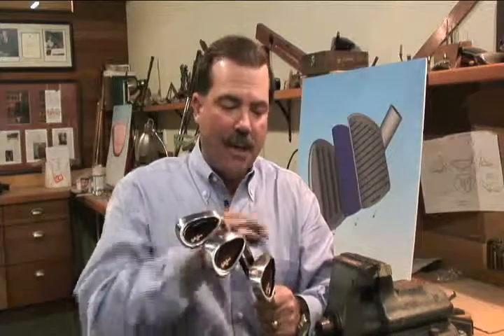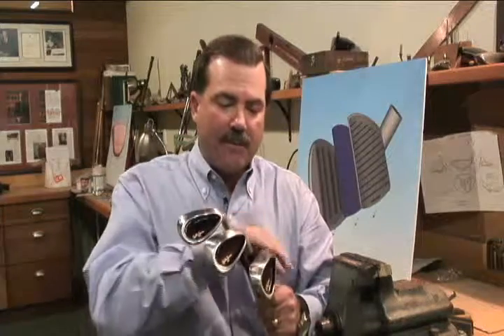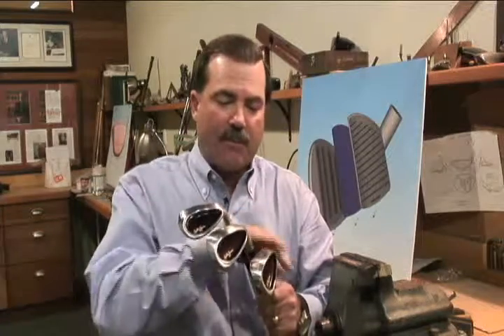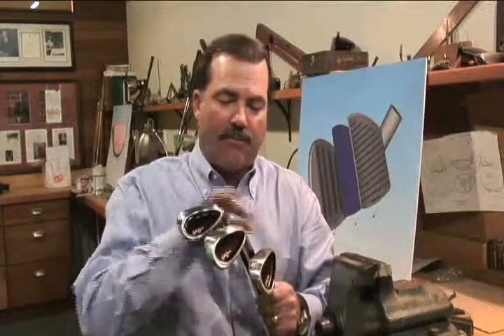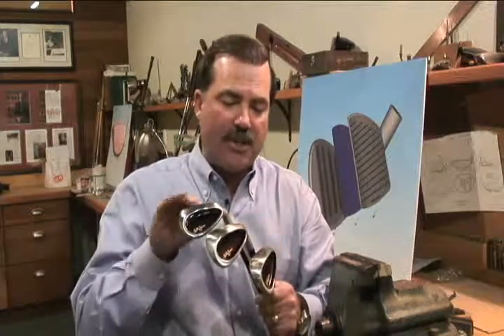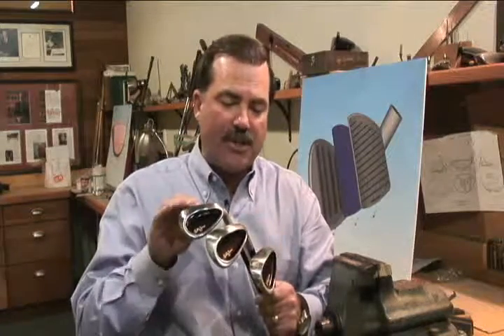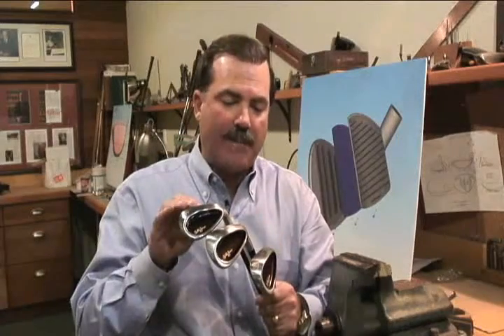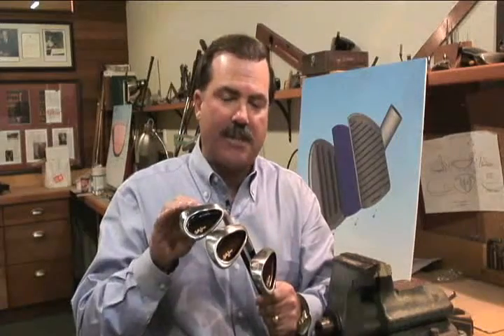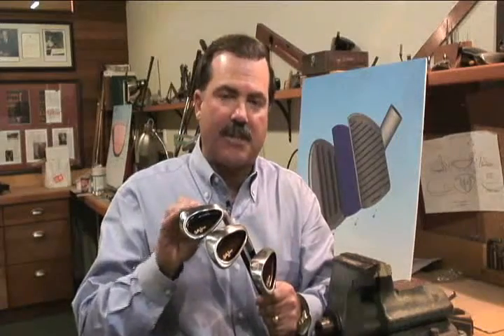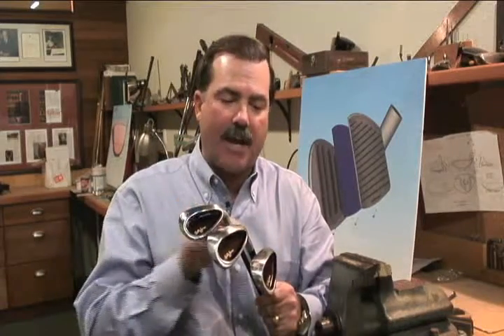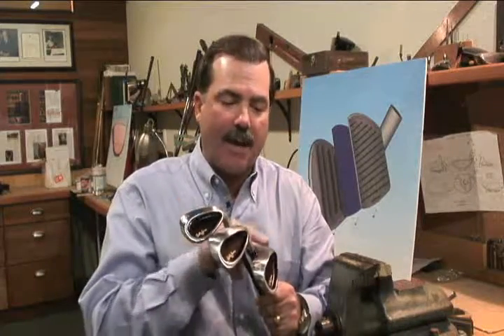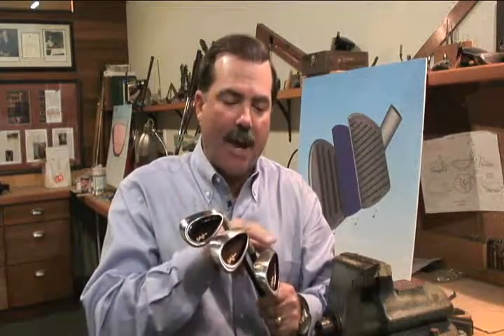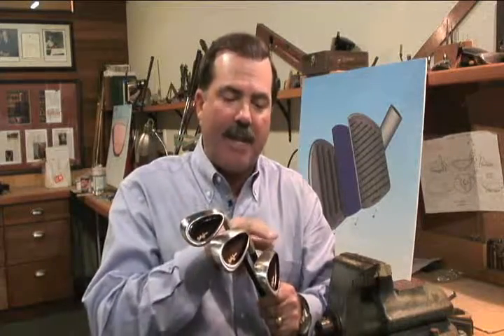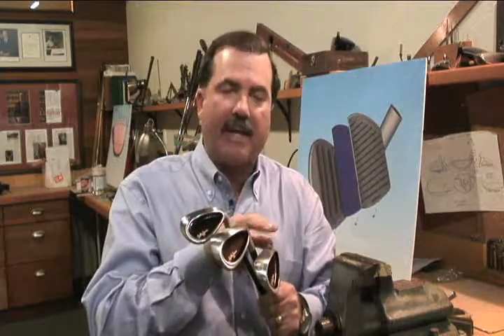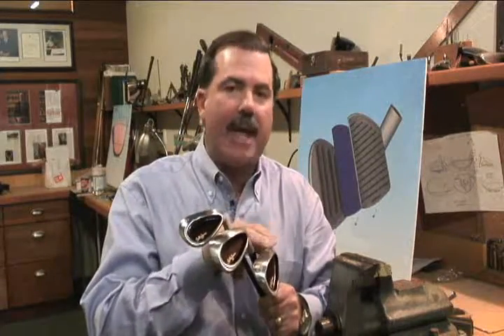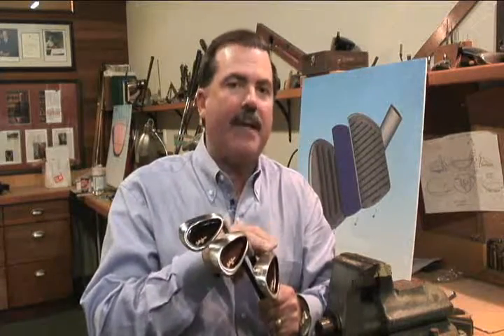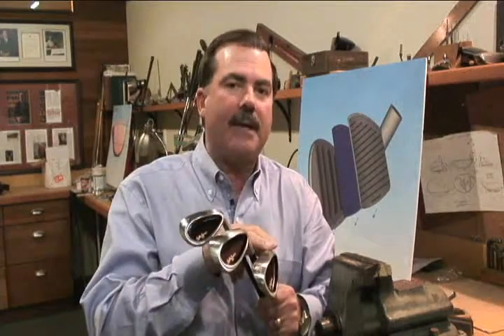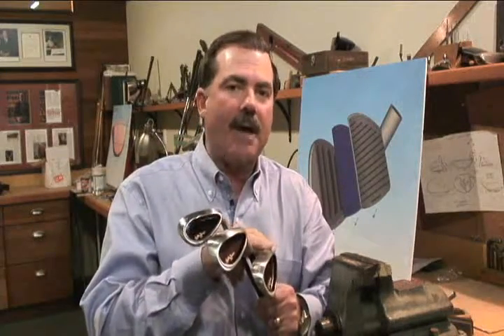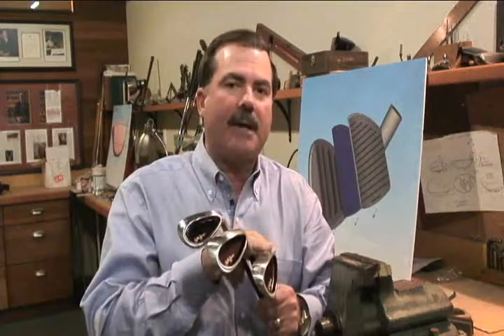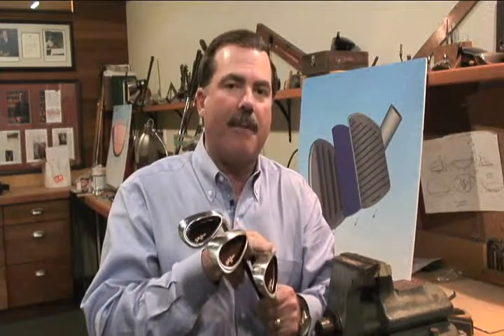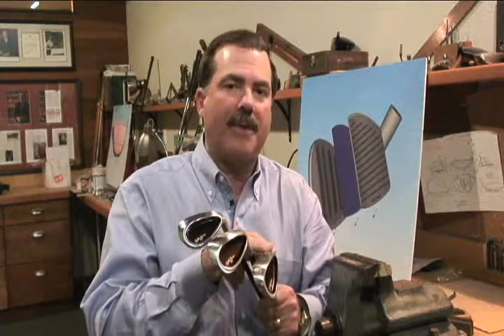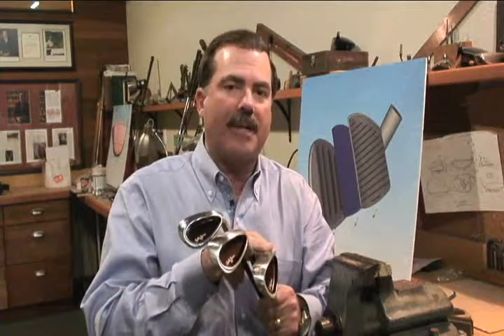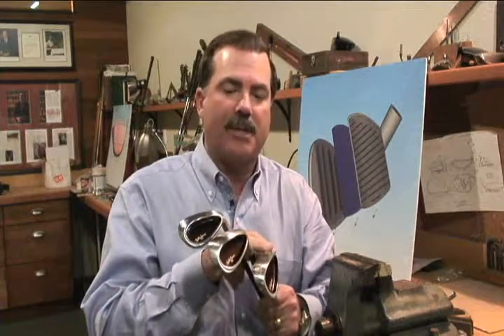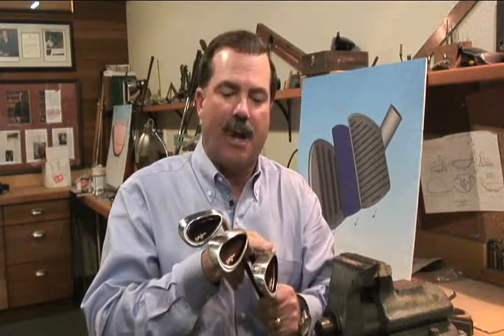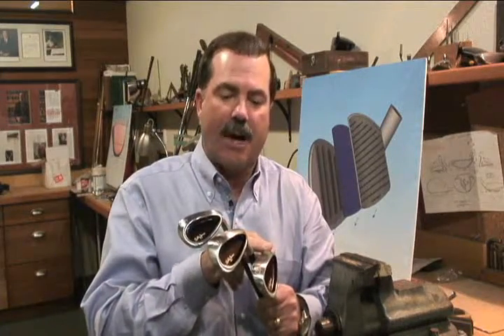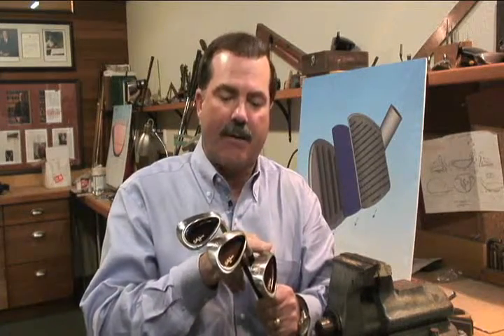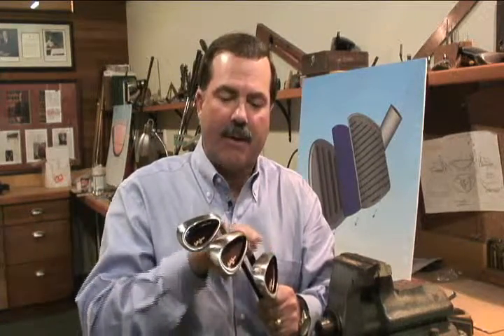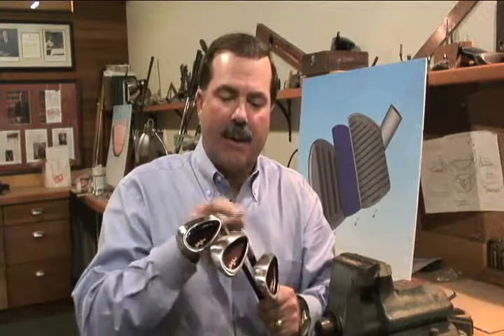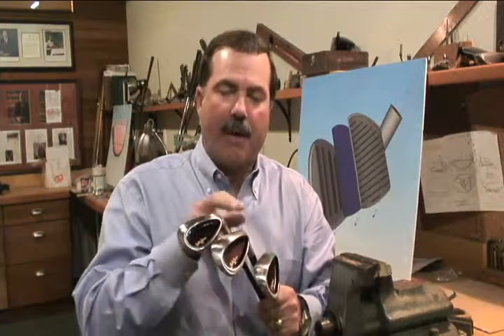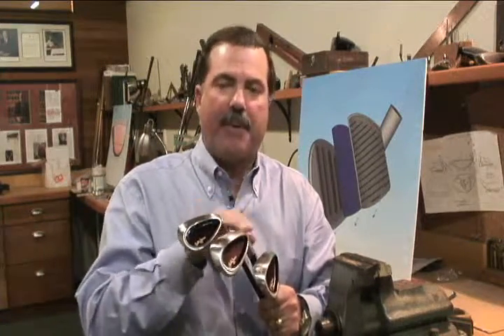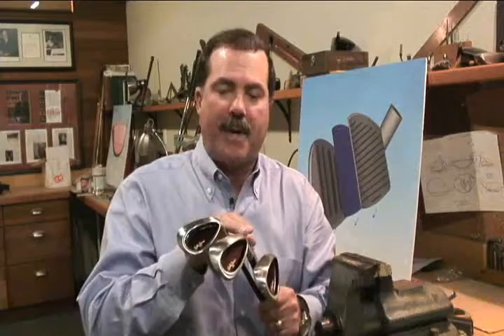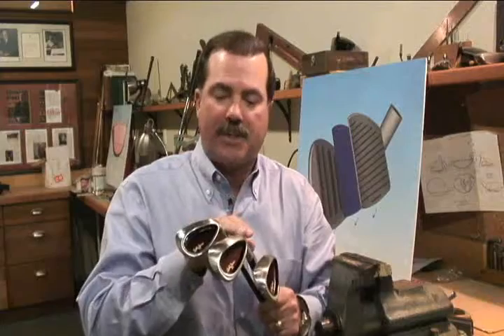To finish out the set, I make an 8-9 combination iron and a pitch wedge.